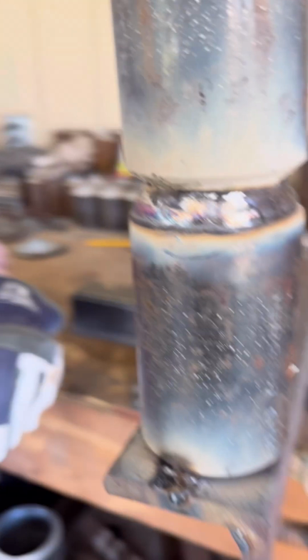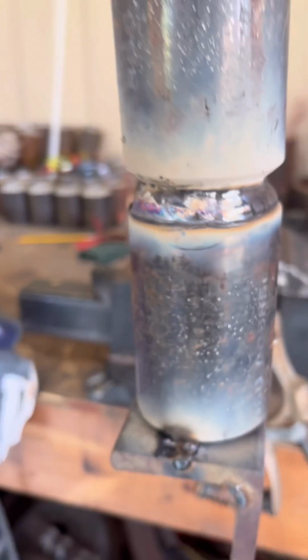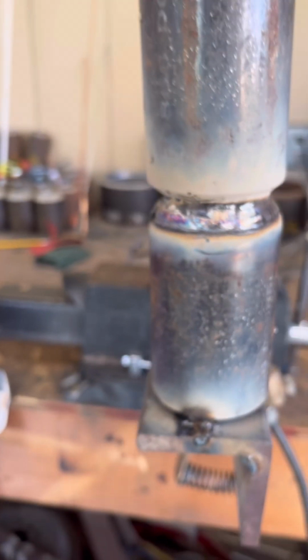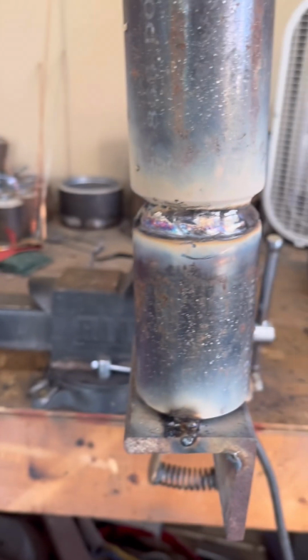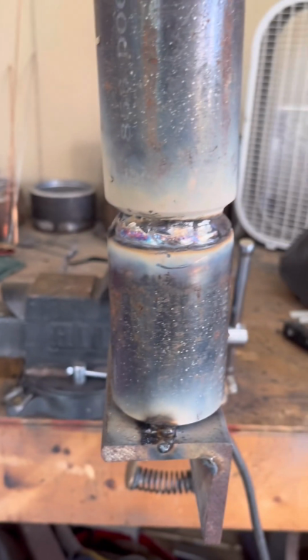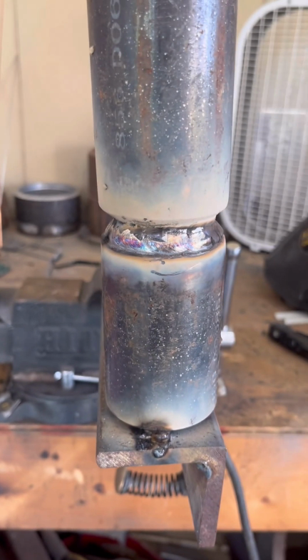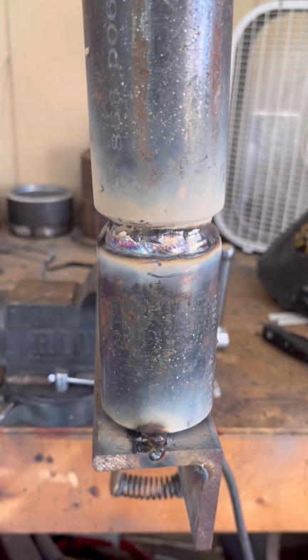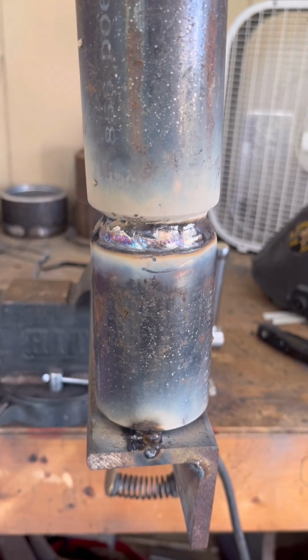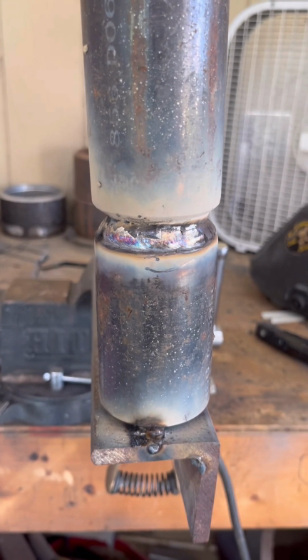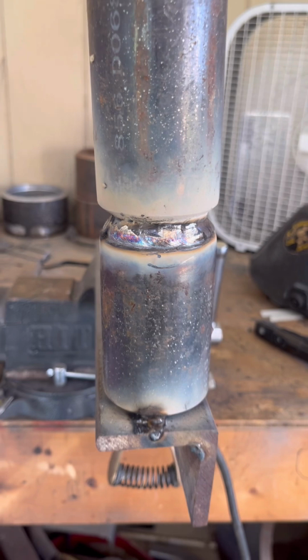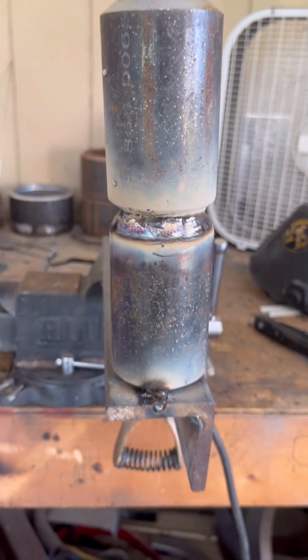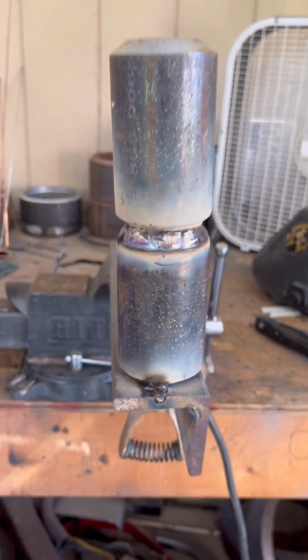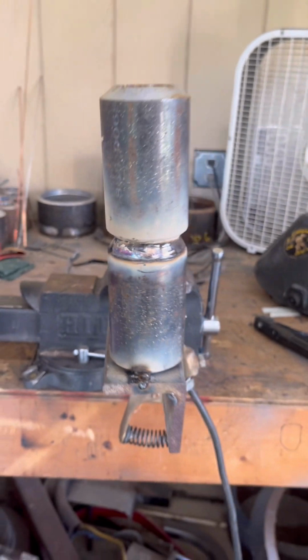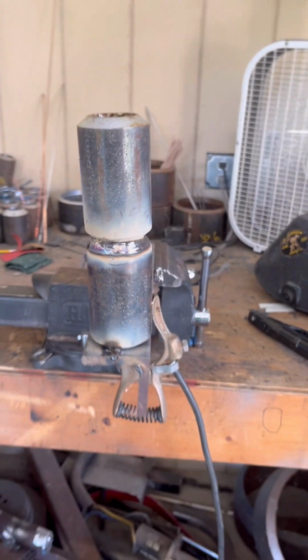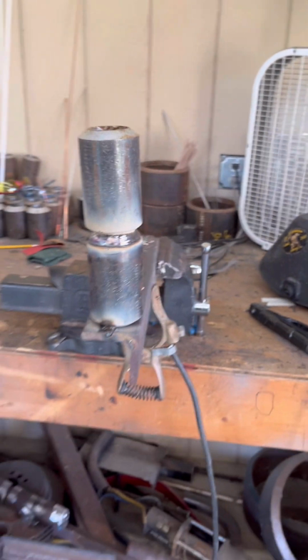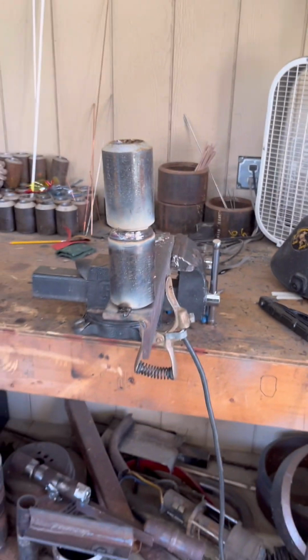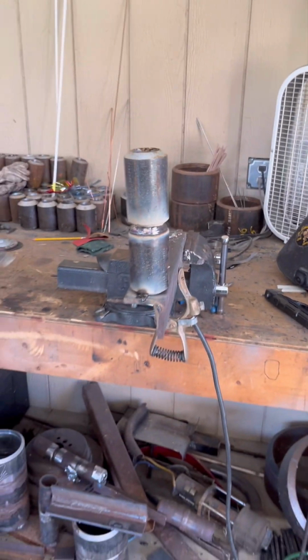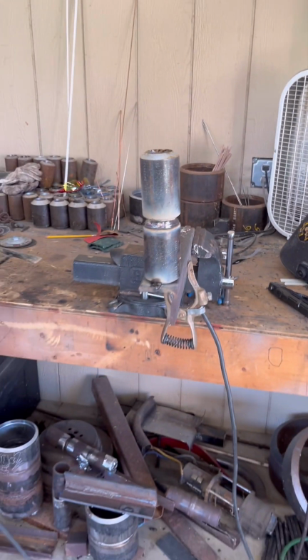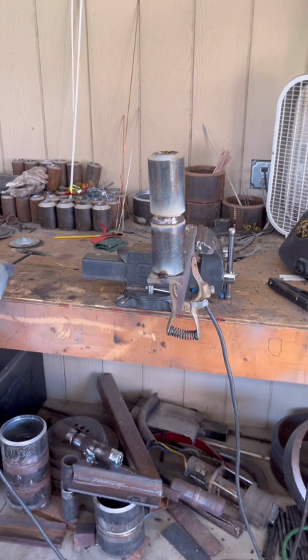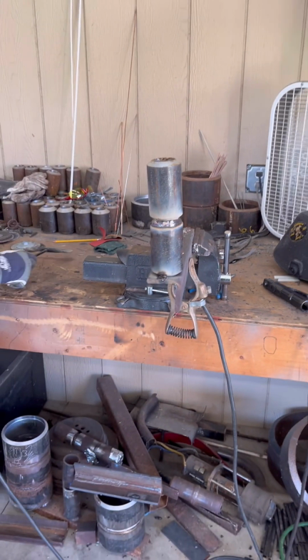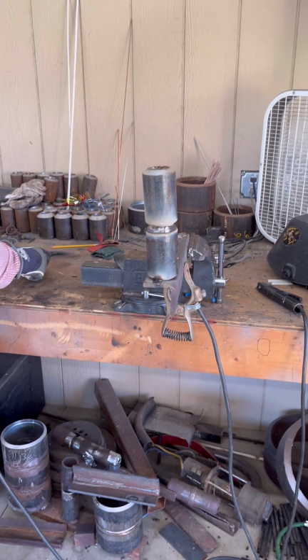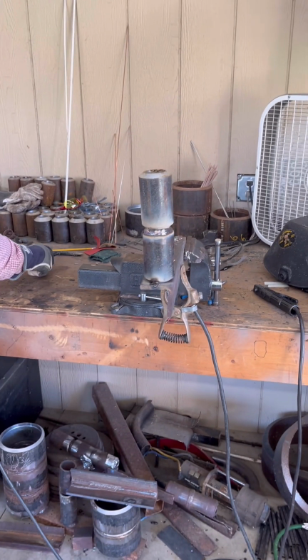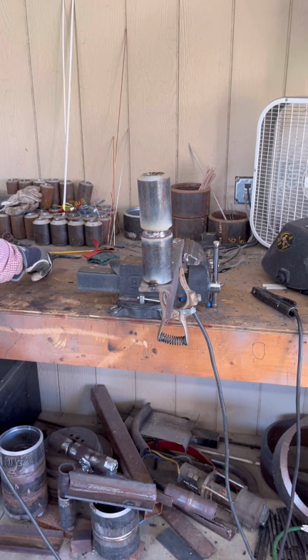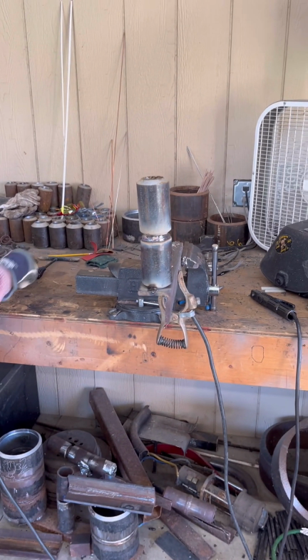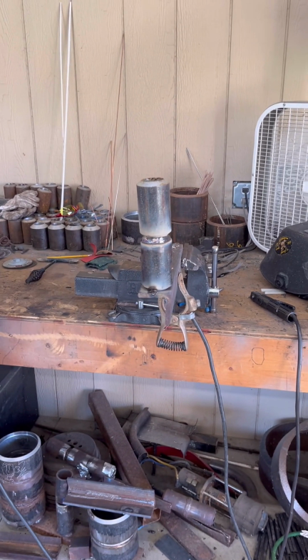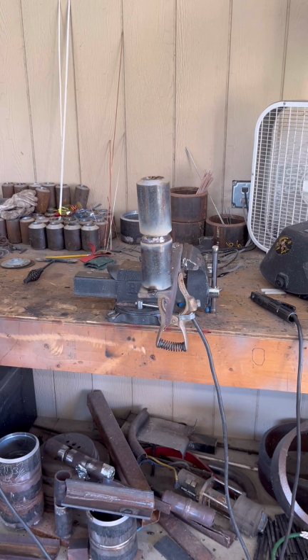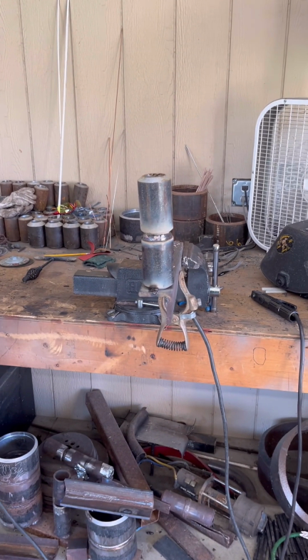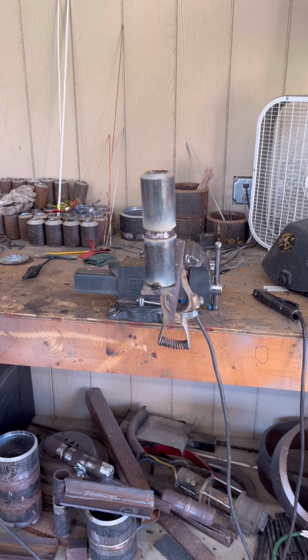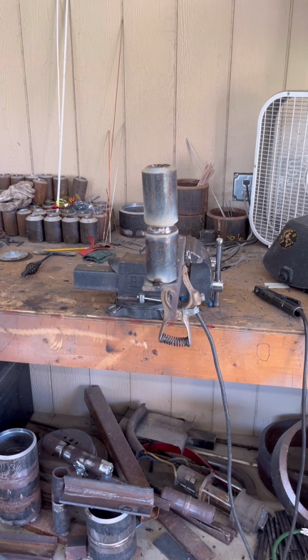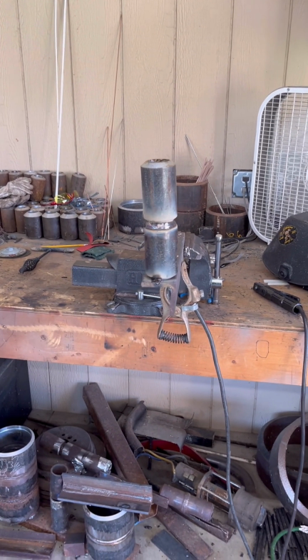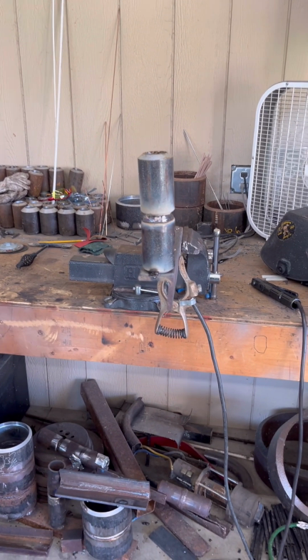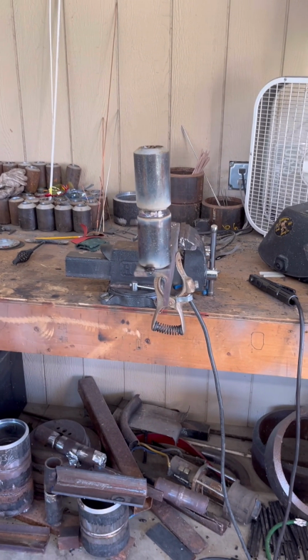Andrew, you still got it. It's been a long time since we've done this. That's buddy welding.